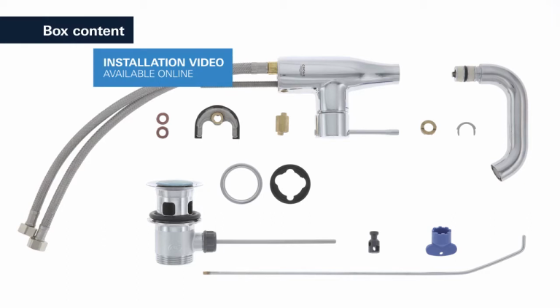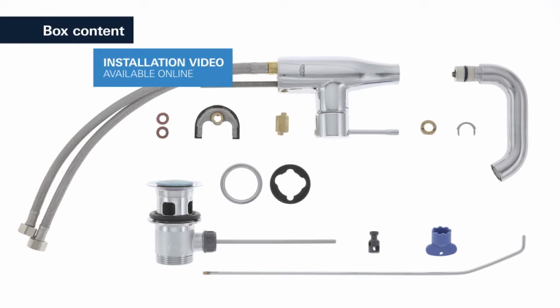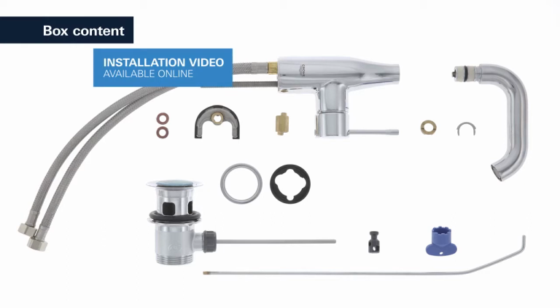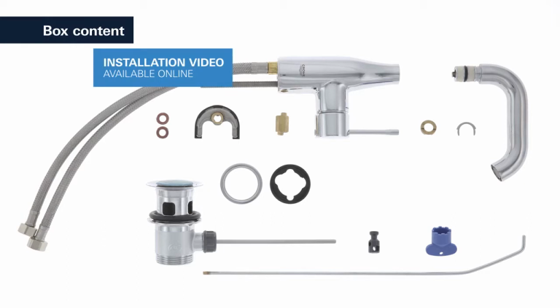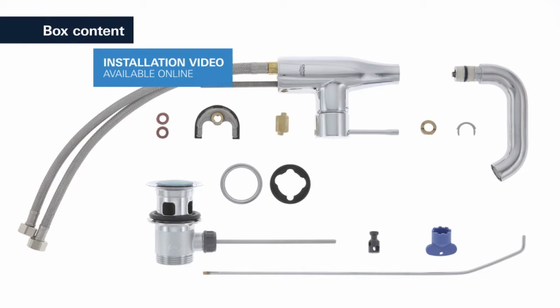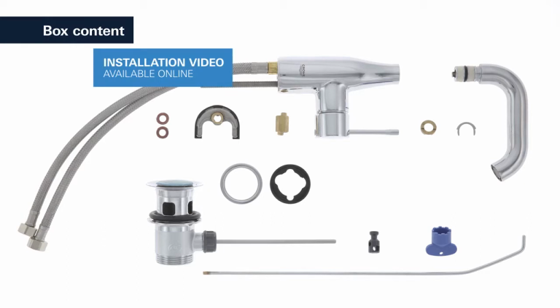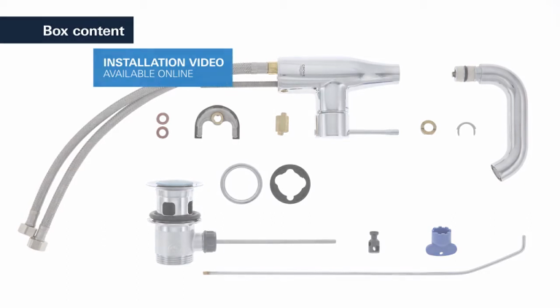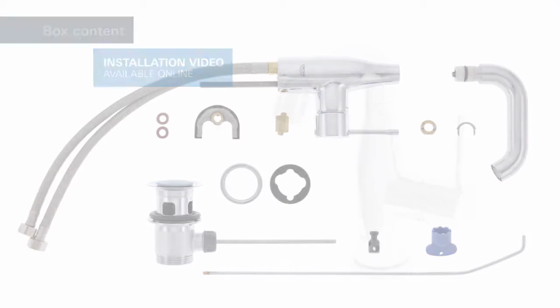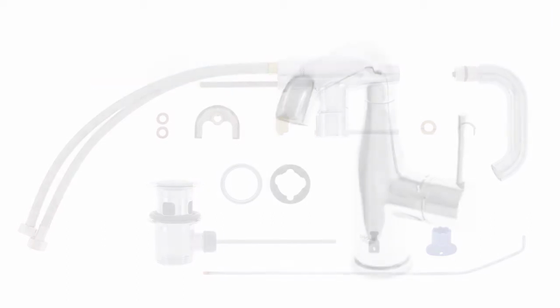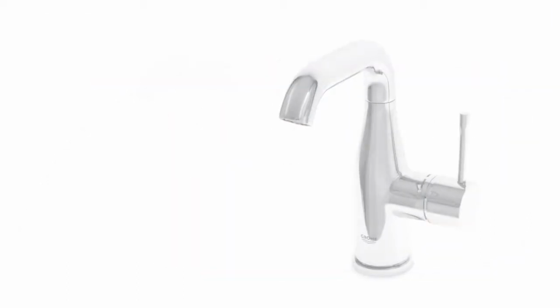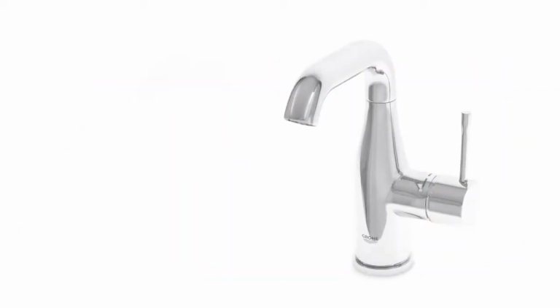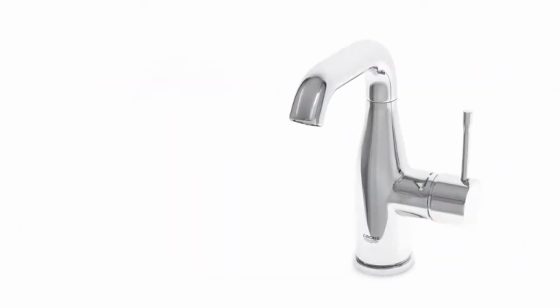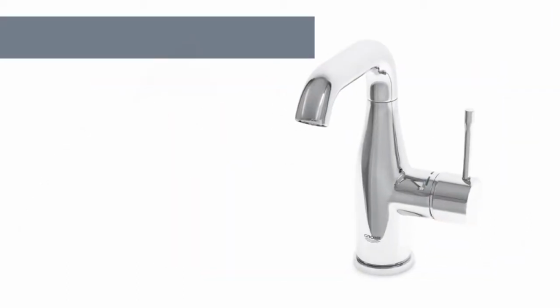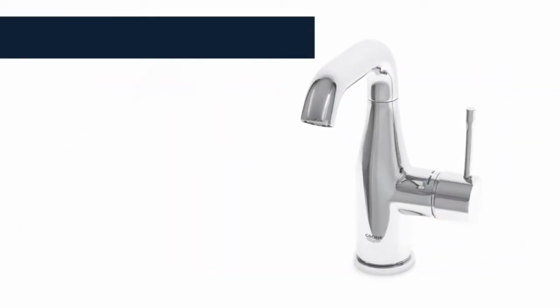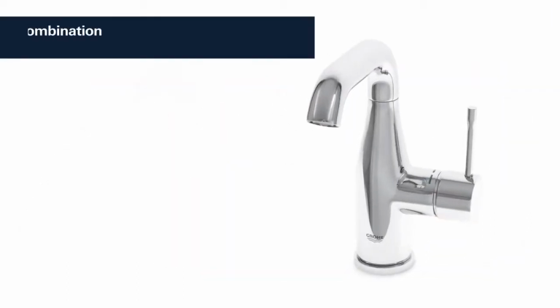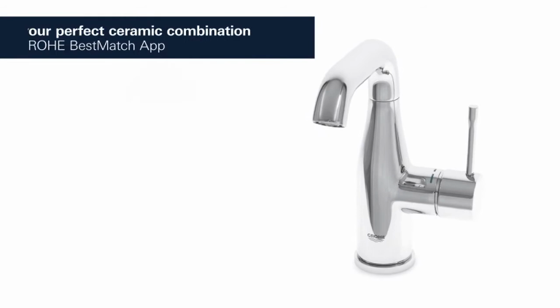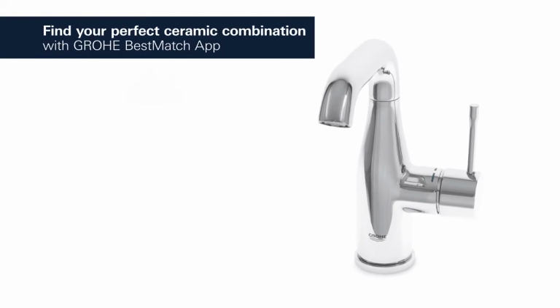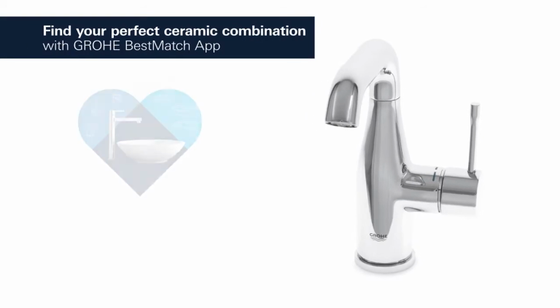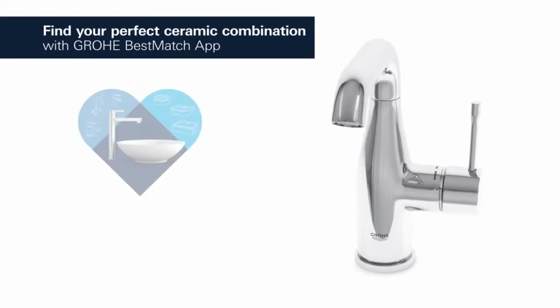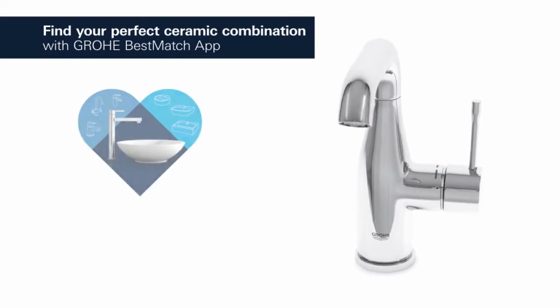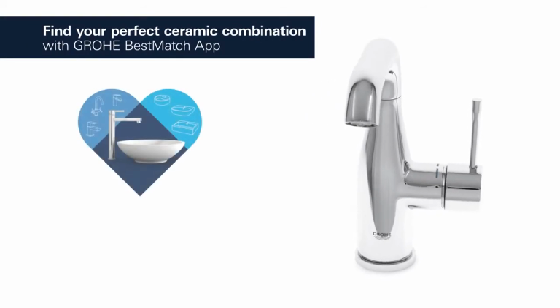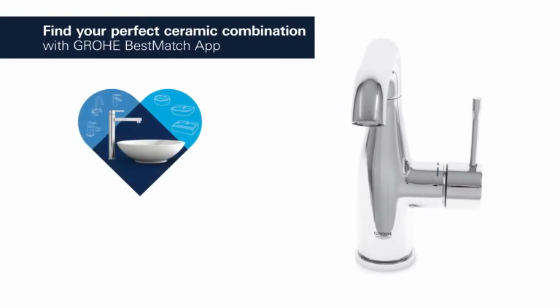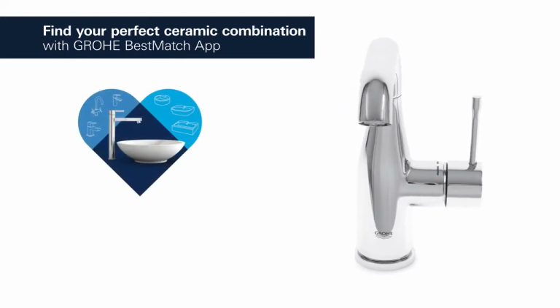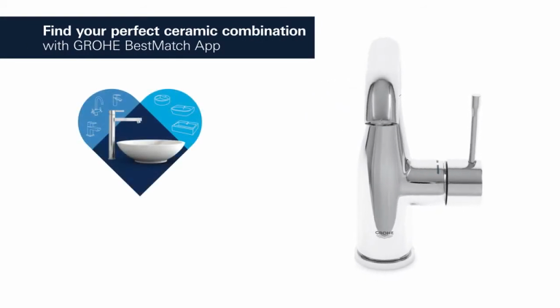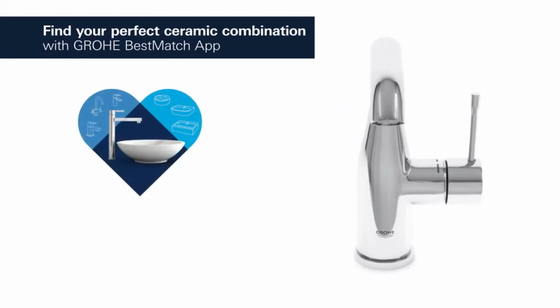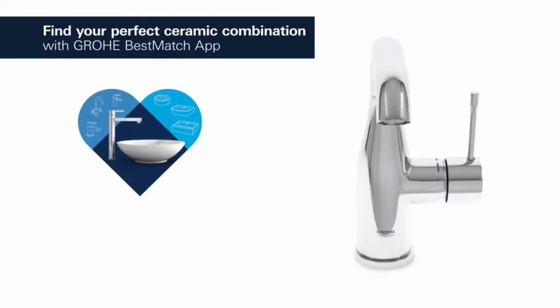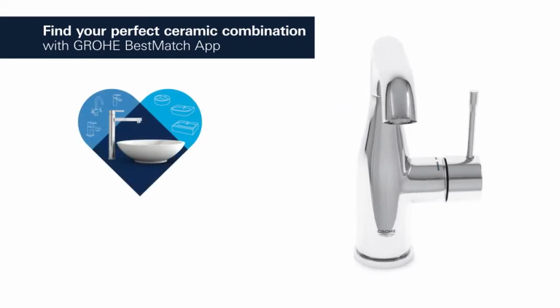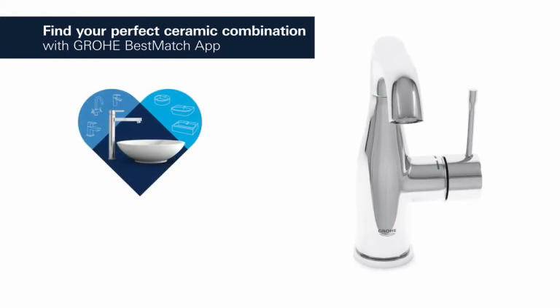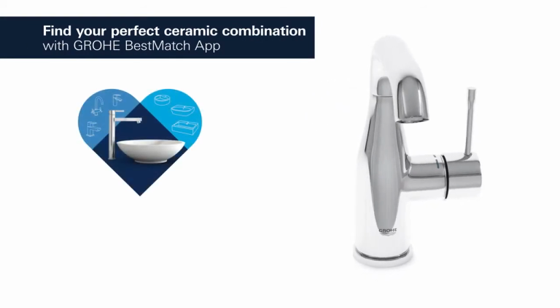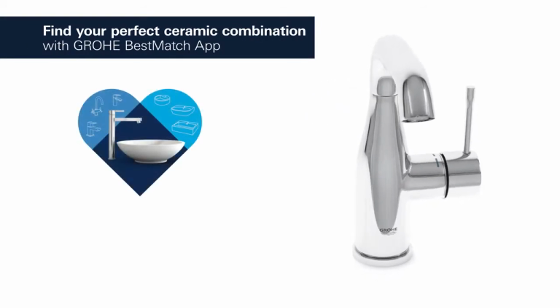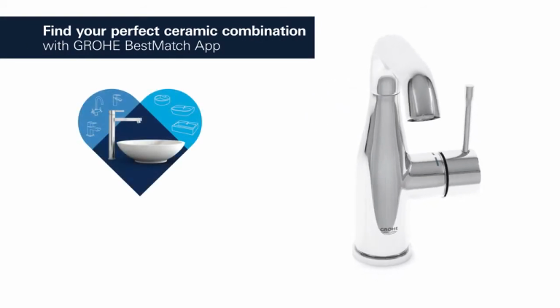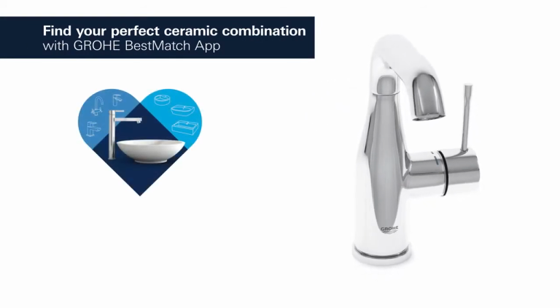Grower has tested over 3,000 combinations of washbasins and taps. Find your perfect combination.